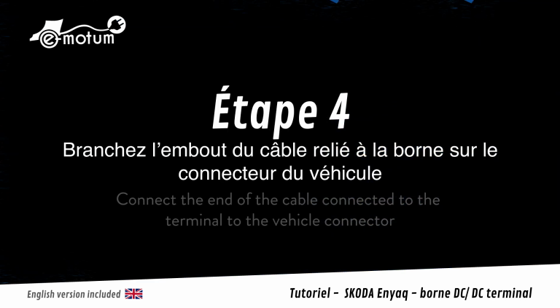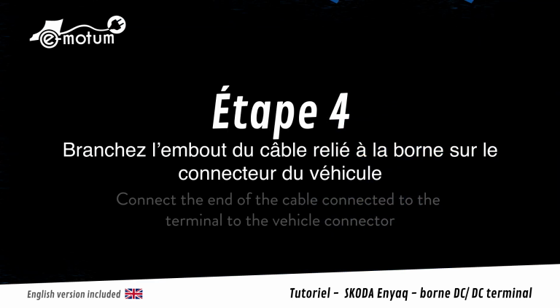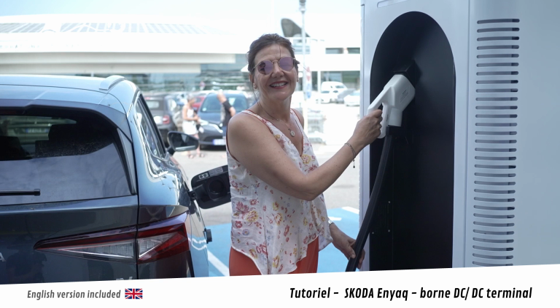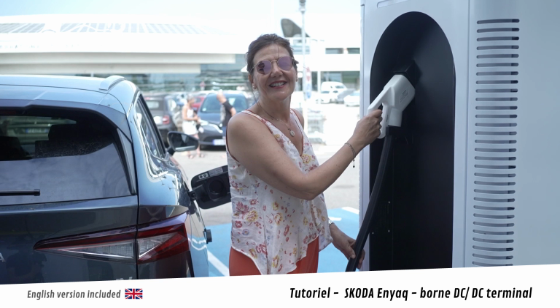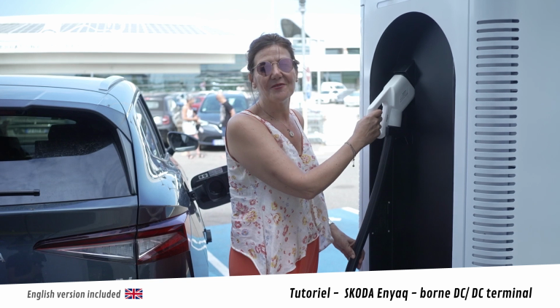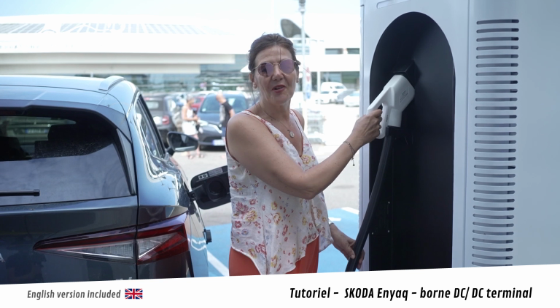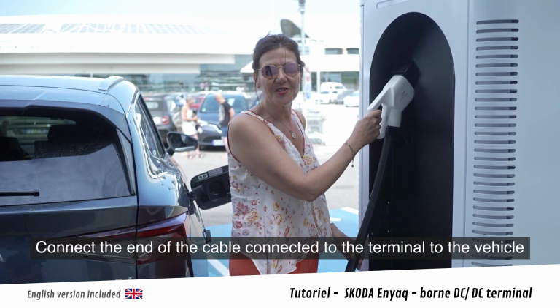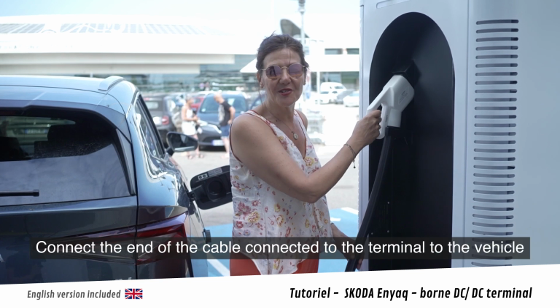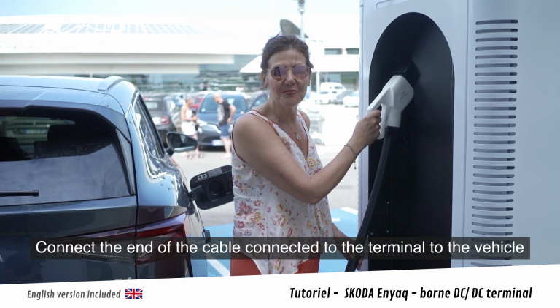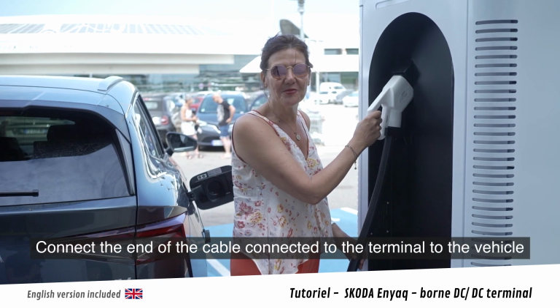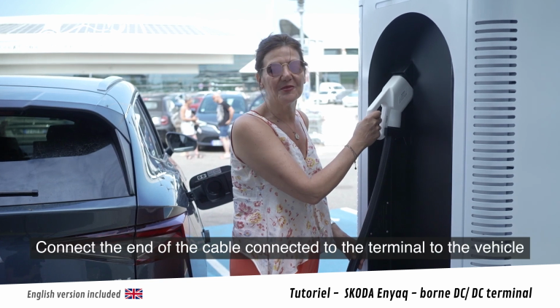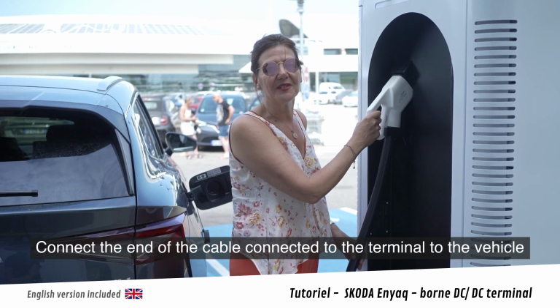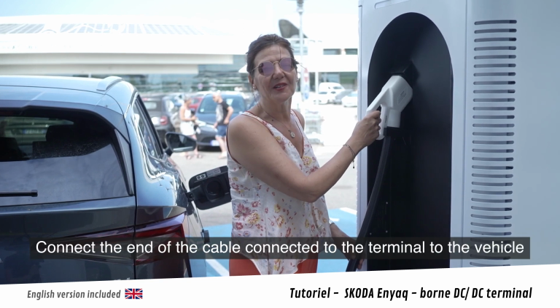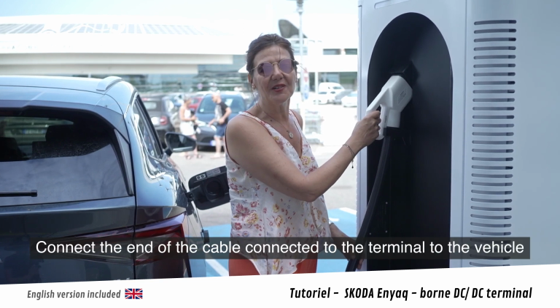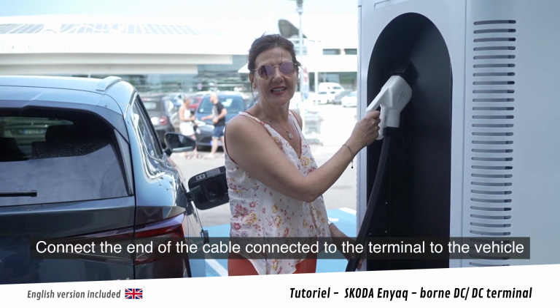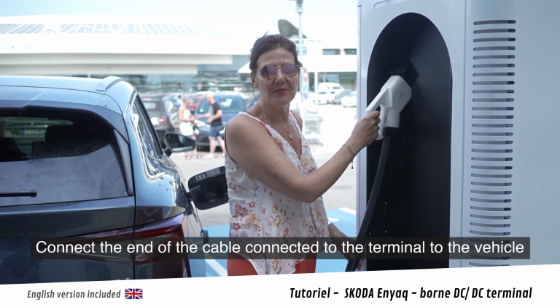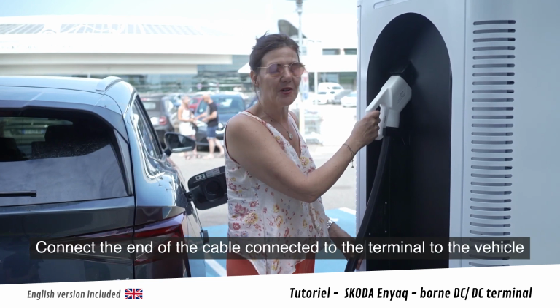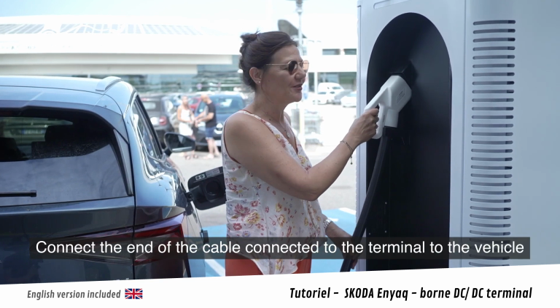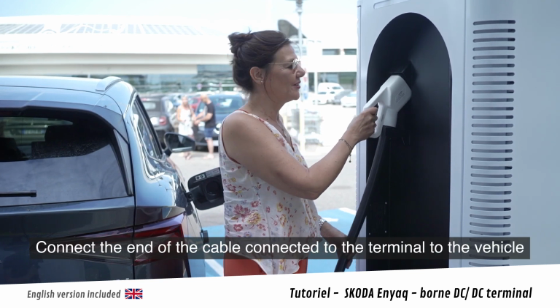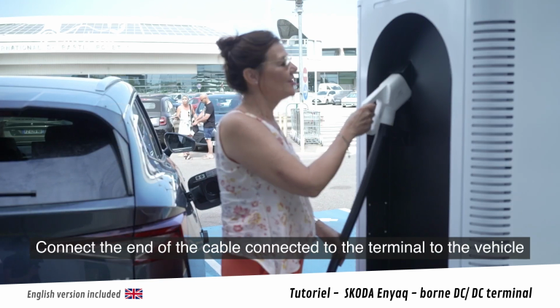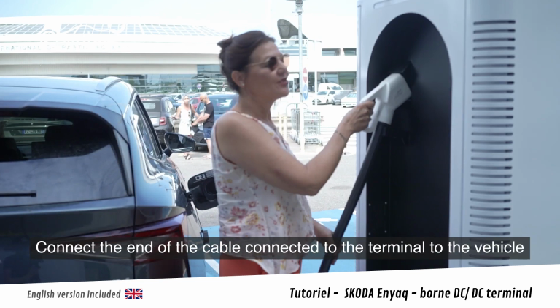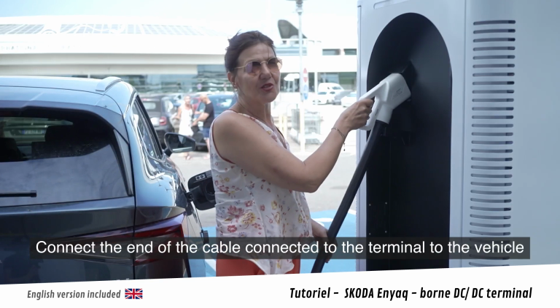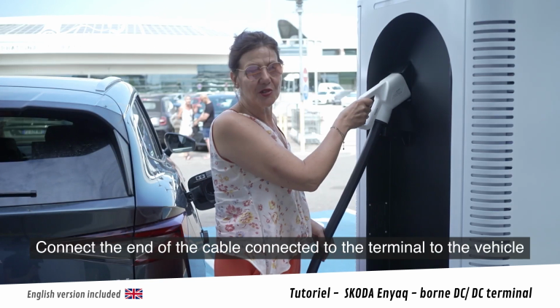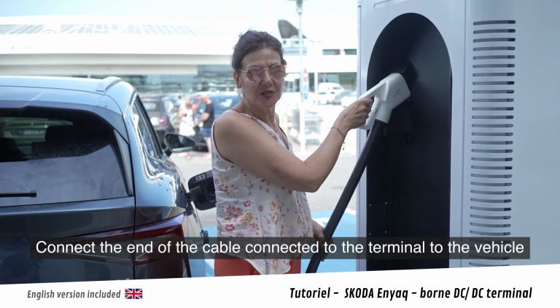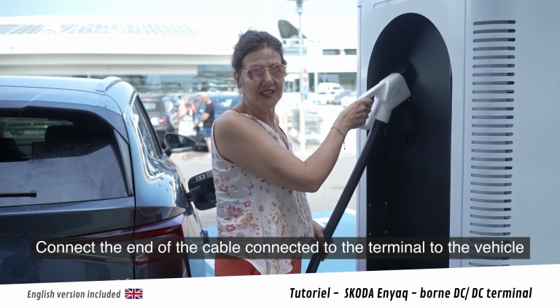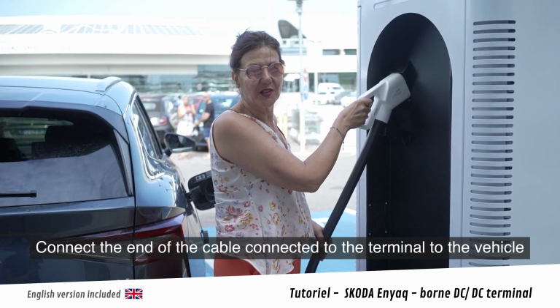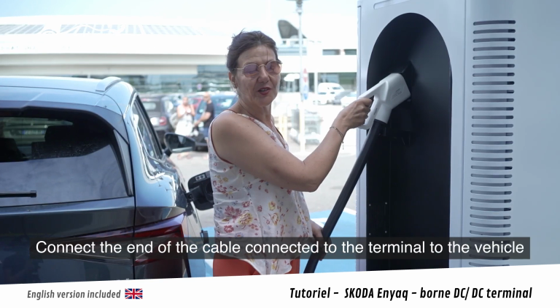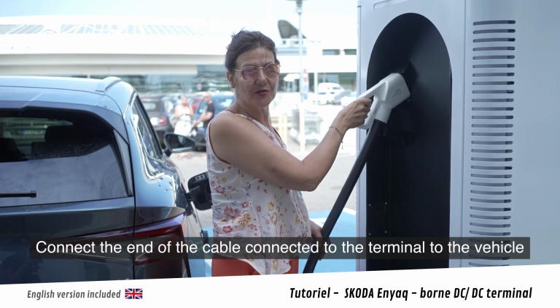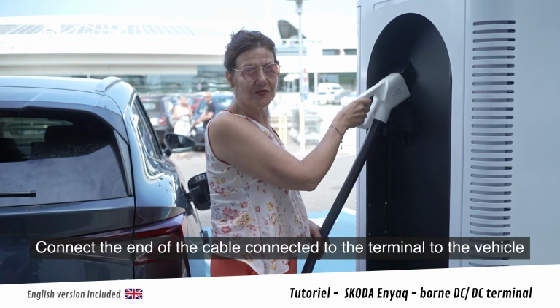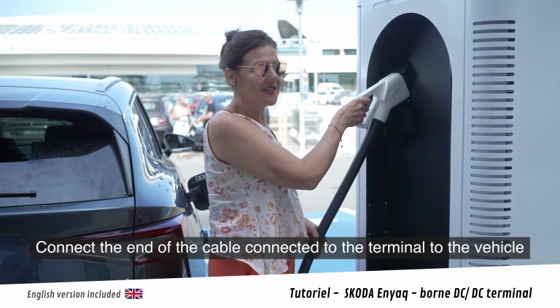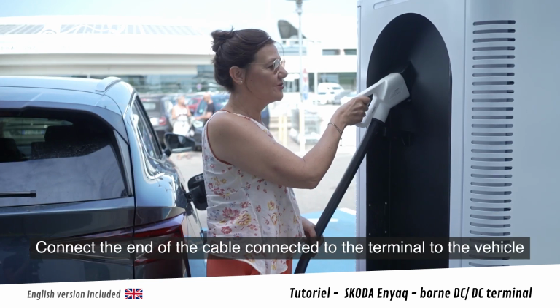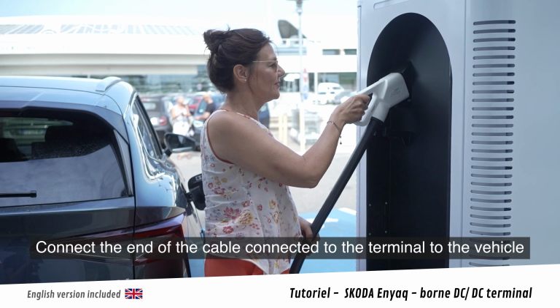Je branche l'embout relié à la borne sur le connecteur du véhicule.